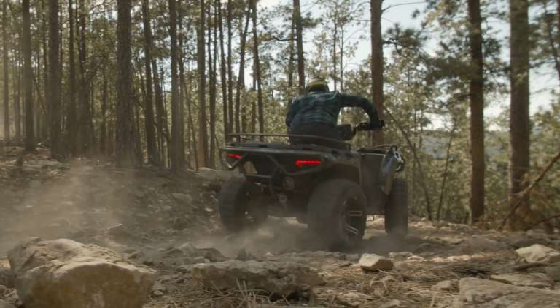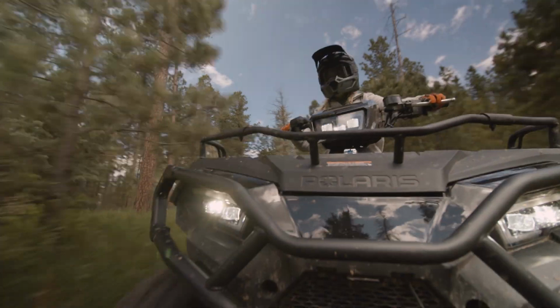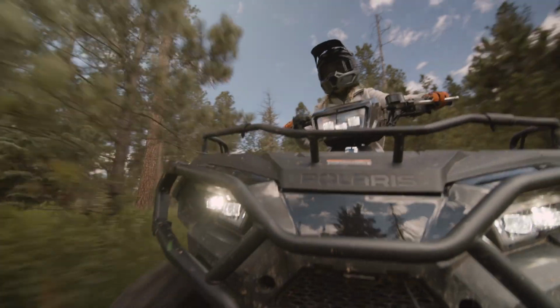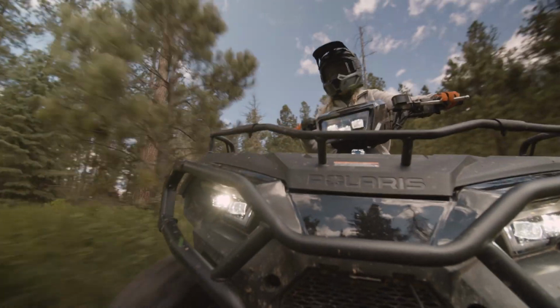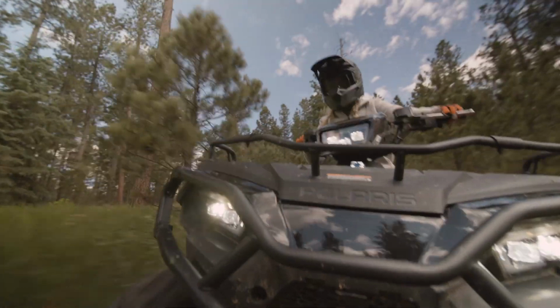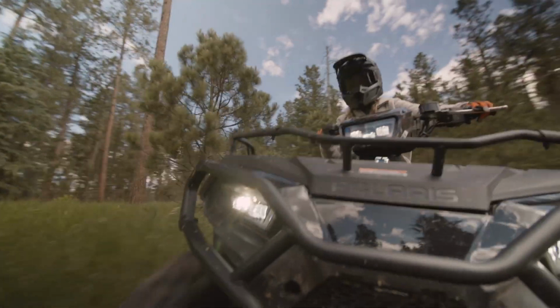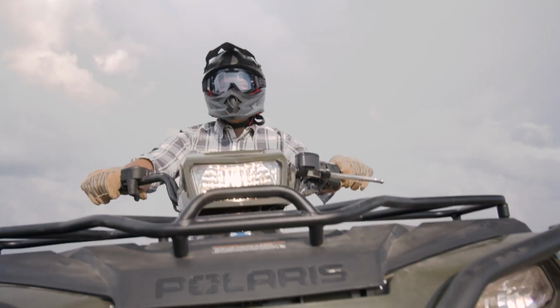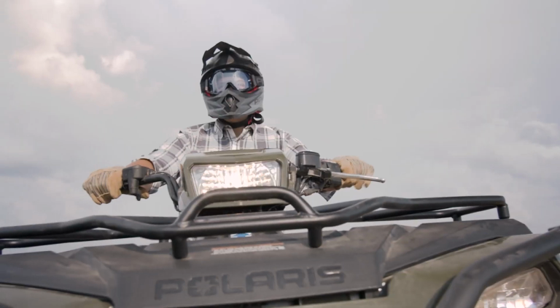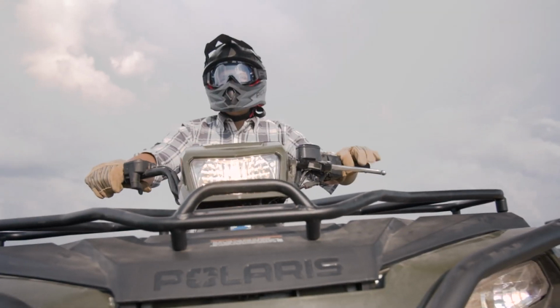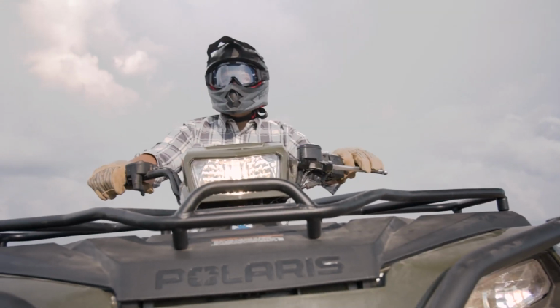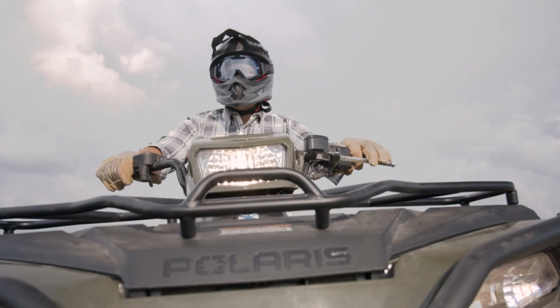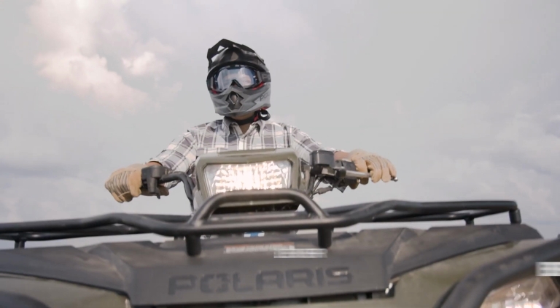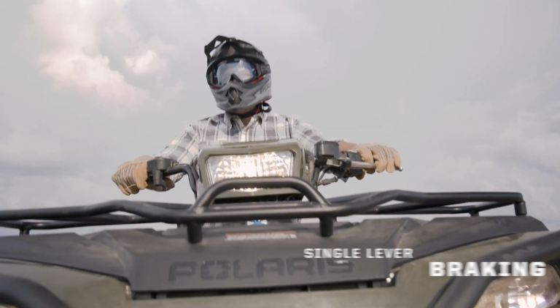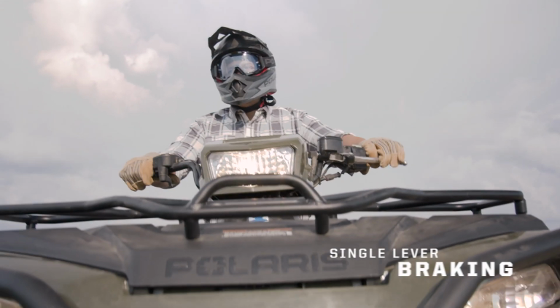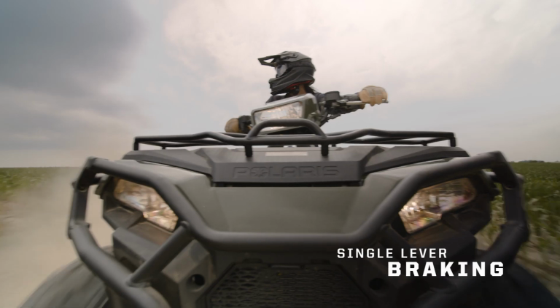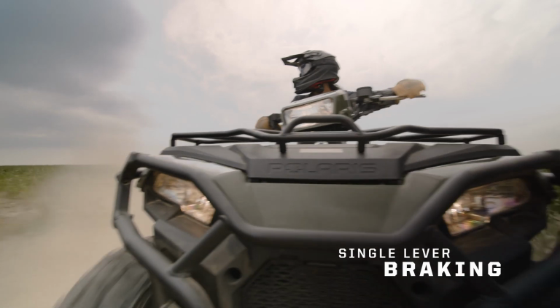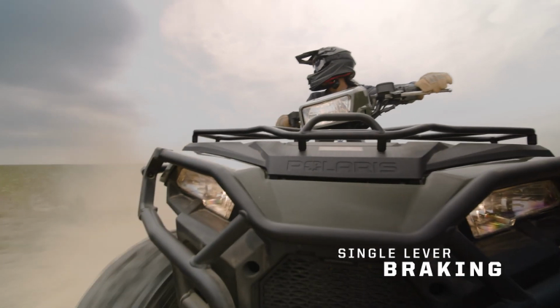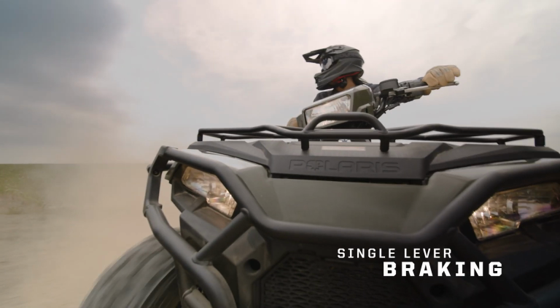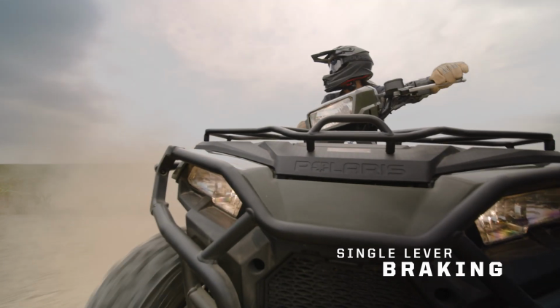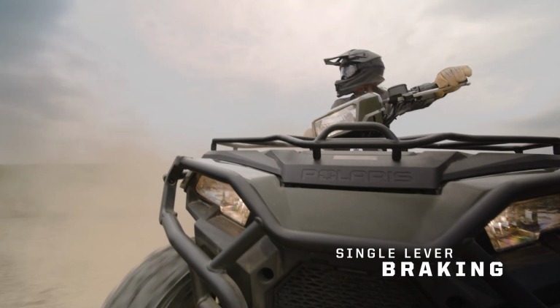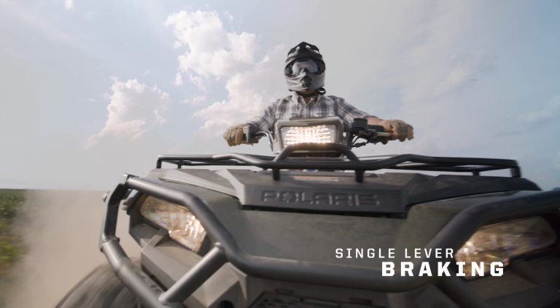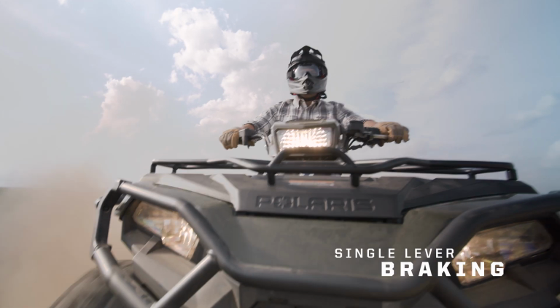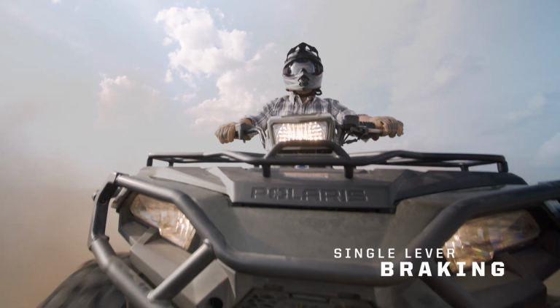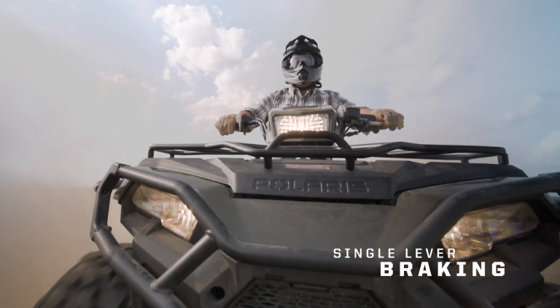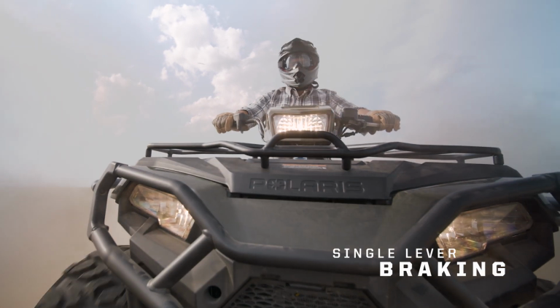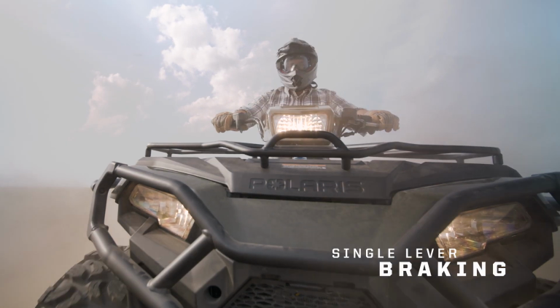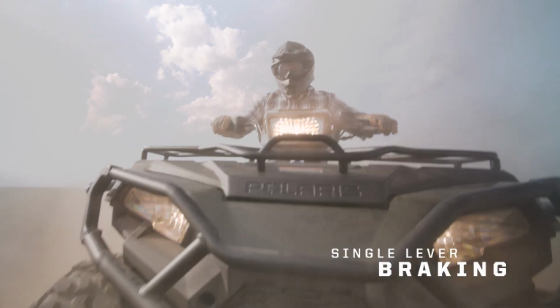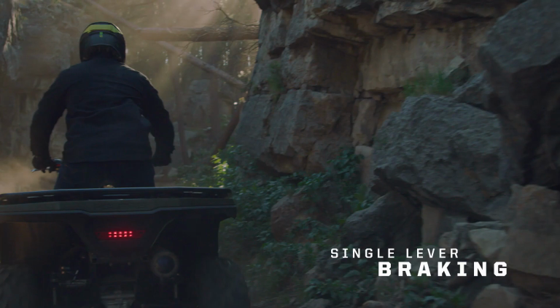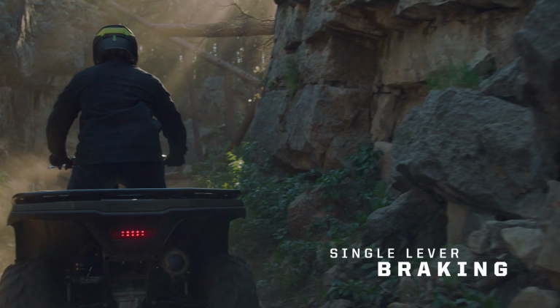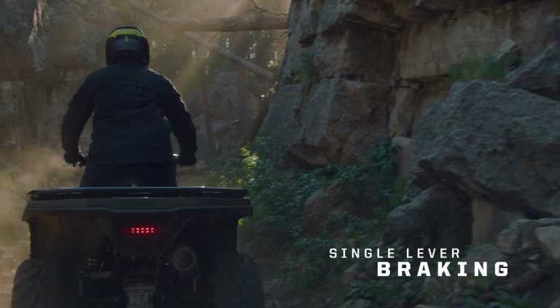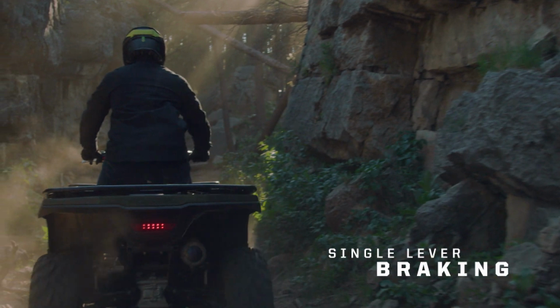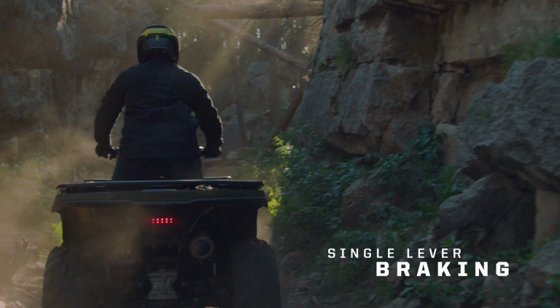Slow the pace with the simple control of single-lever, one-handed braking instead of separate front and rear brake levers.